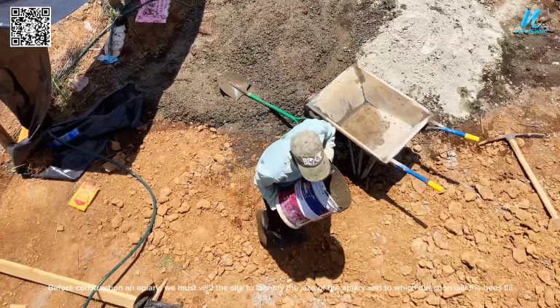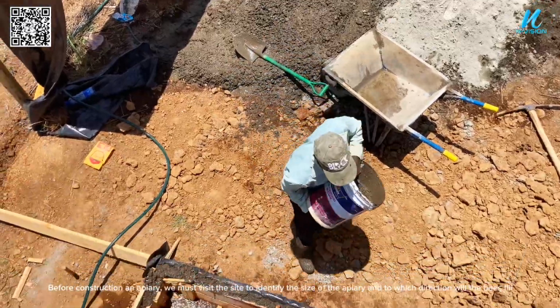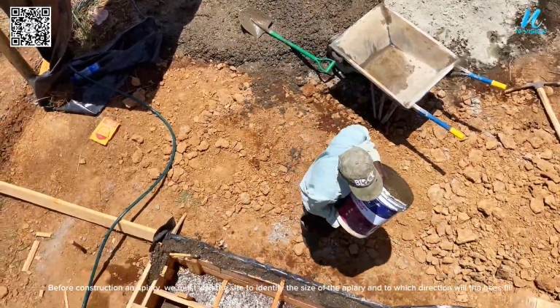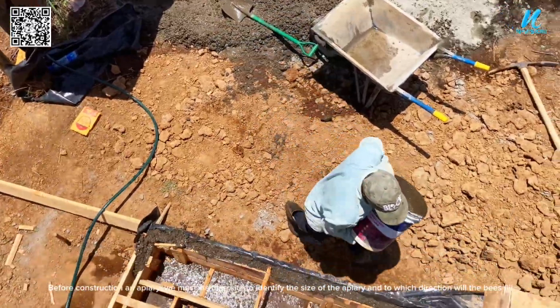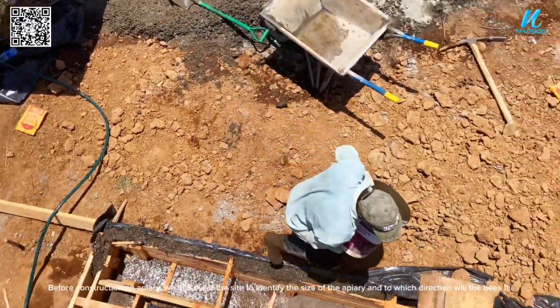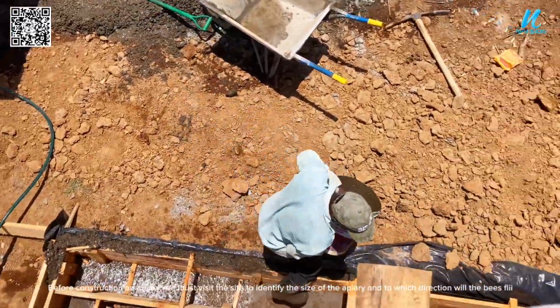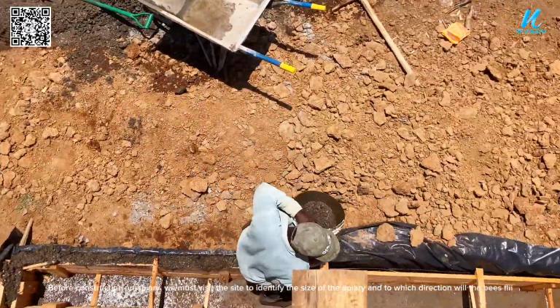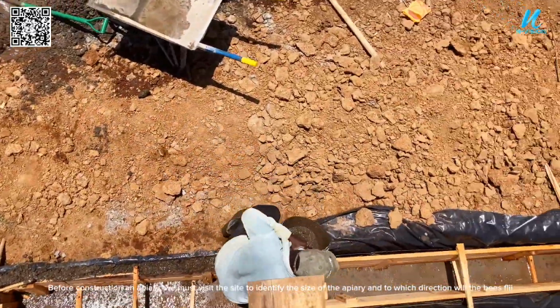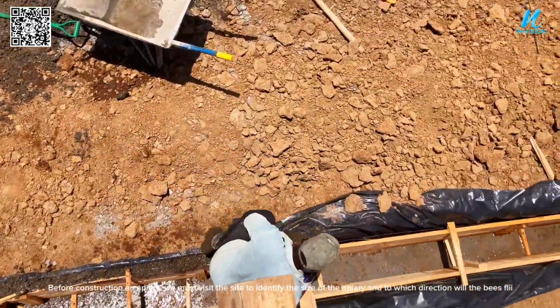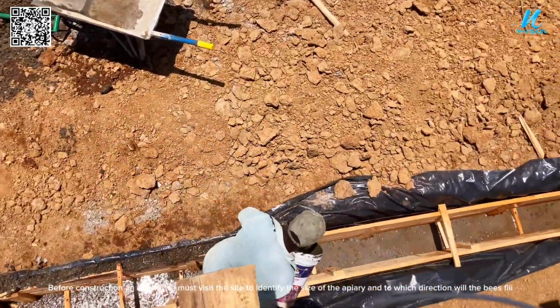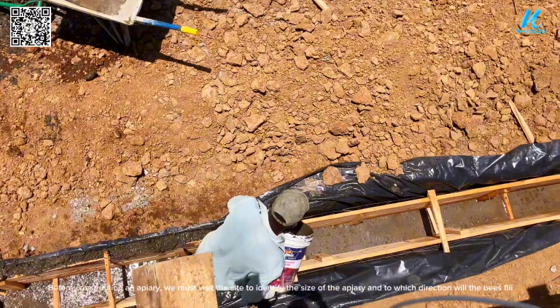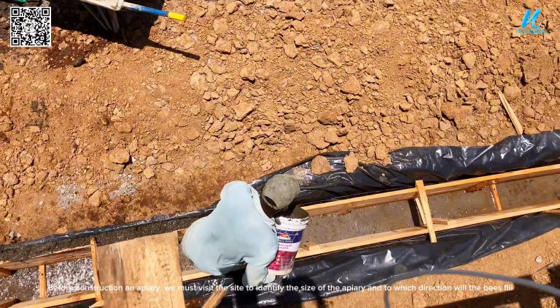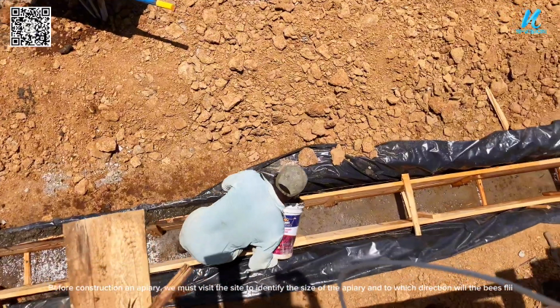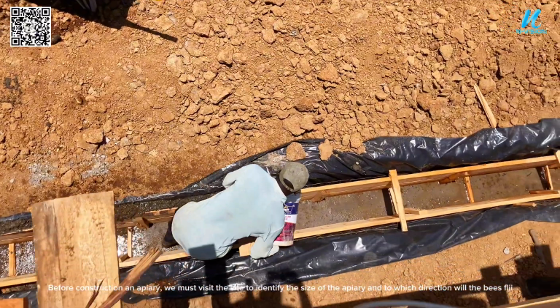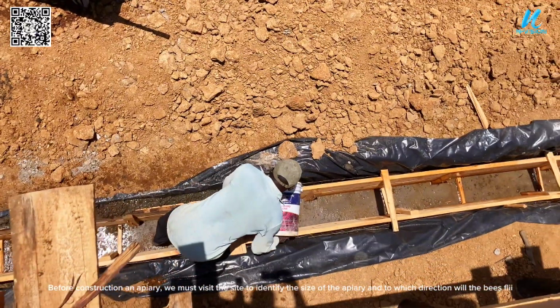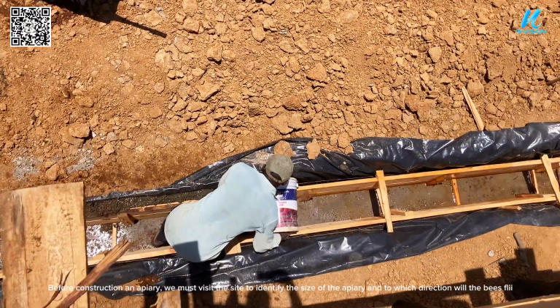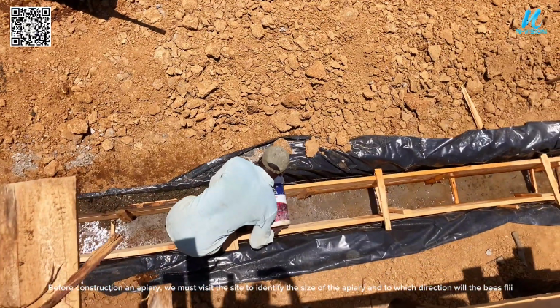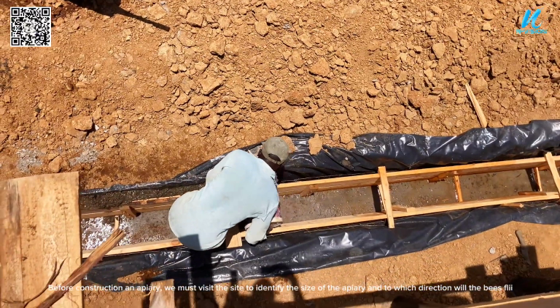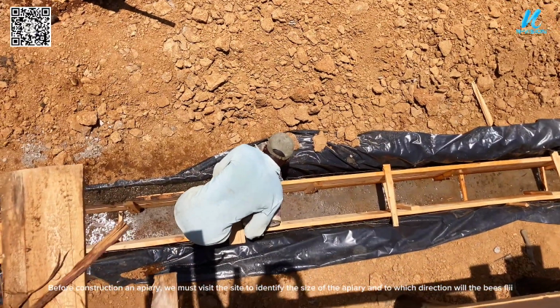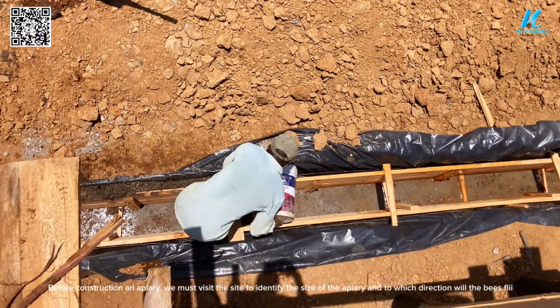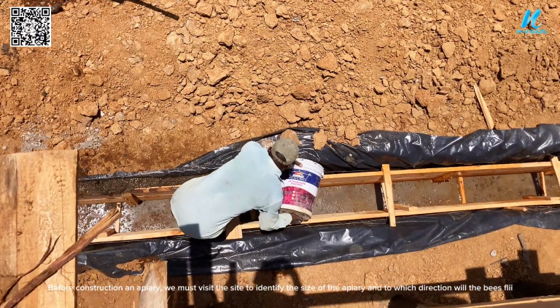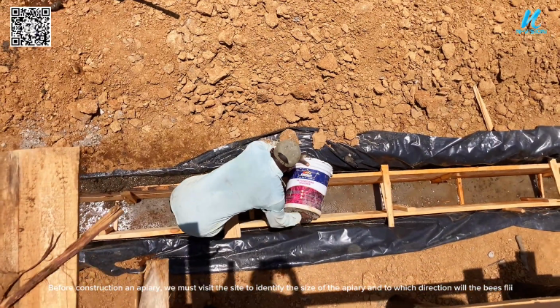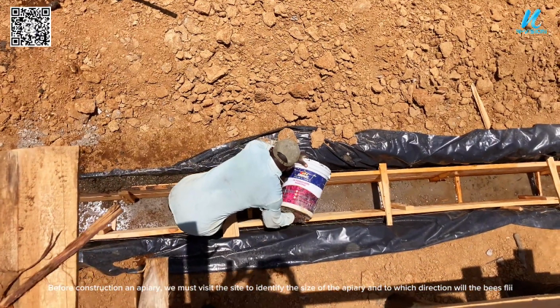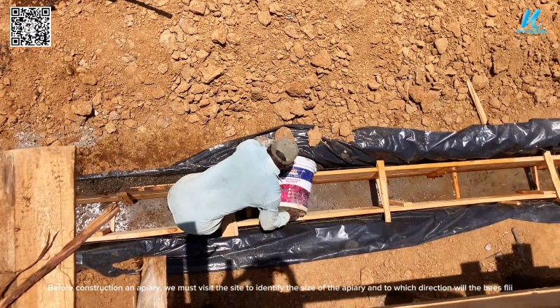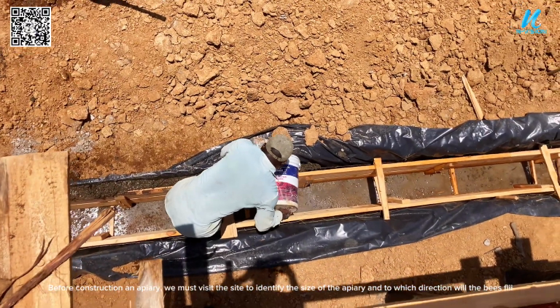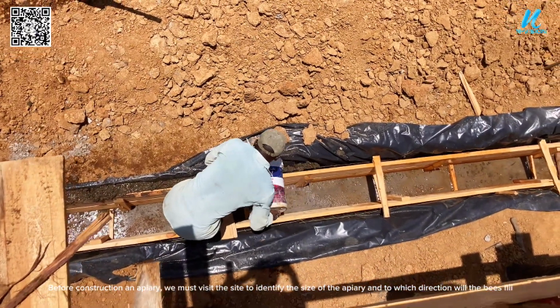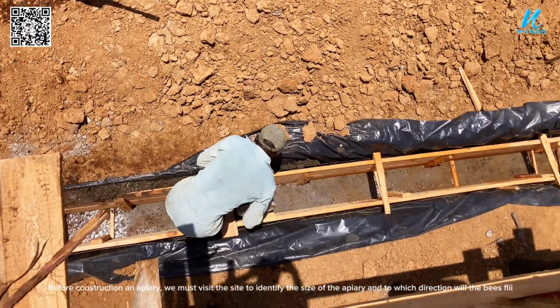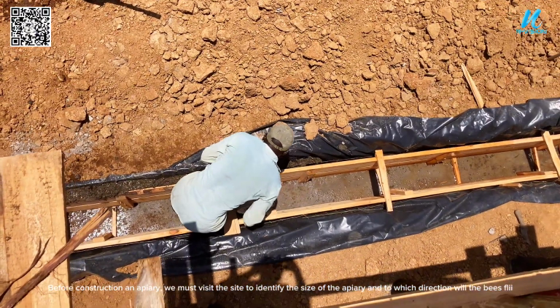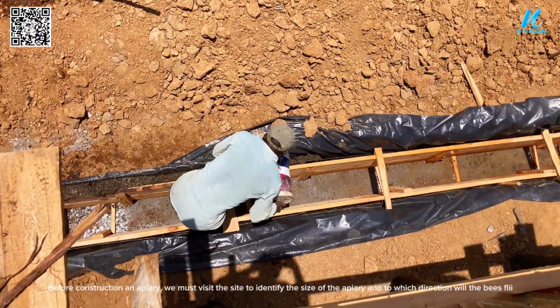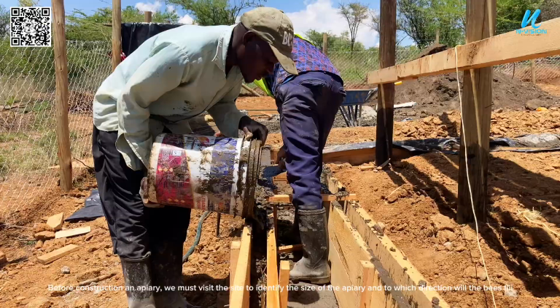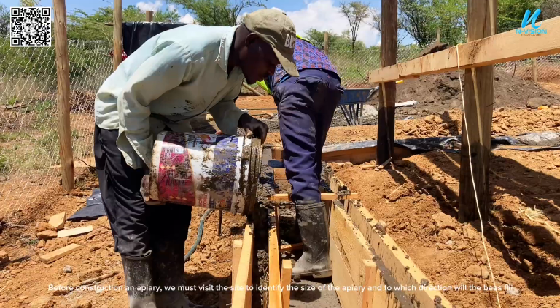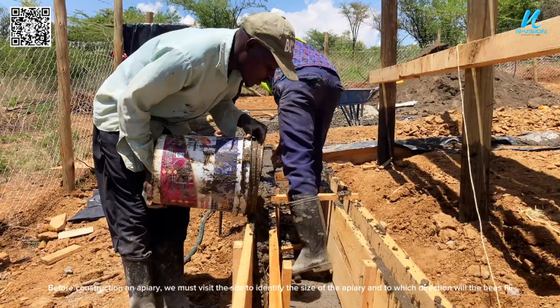Before constructing an apiary, we must visit the site to identify the size of the apiary and to which direction the bee split will face.